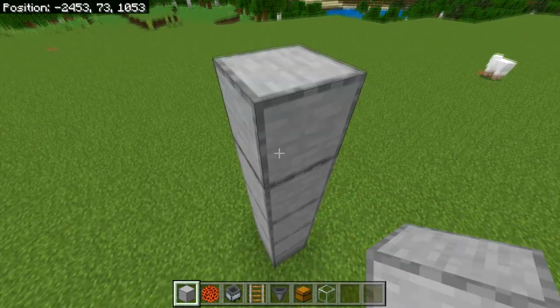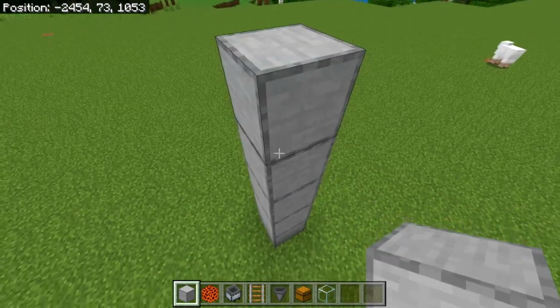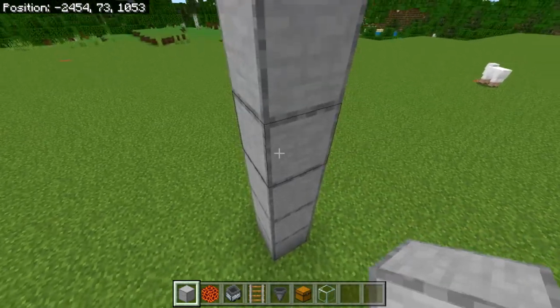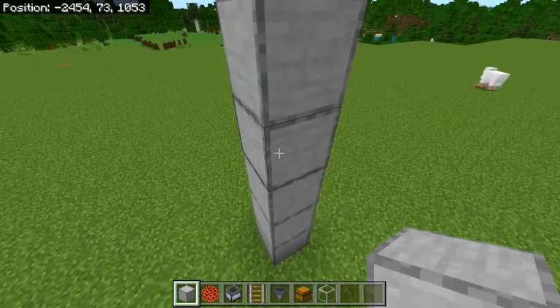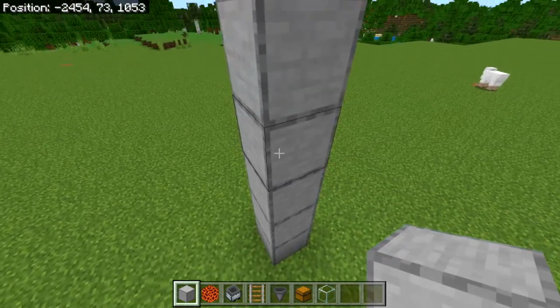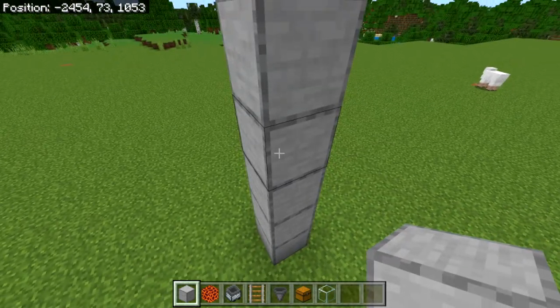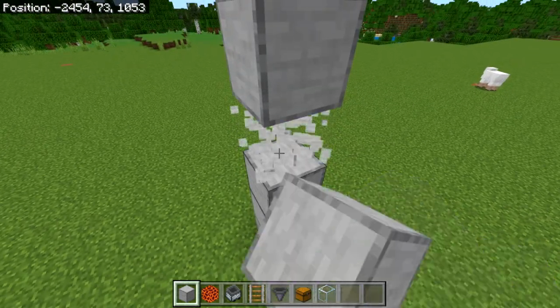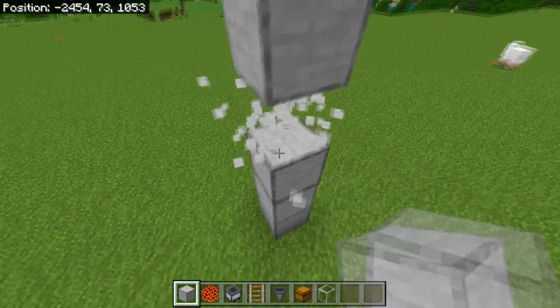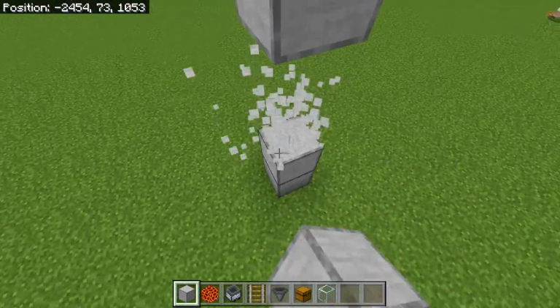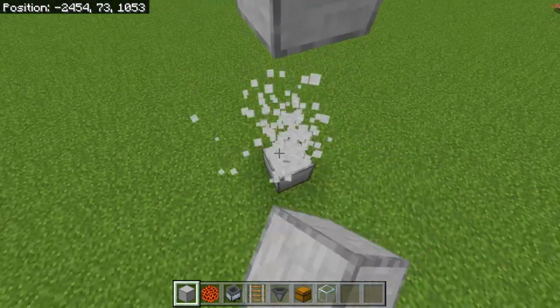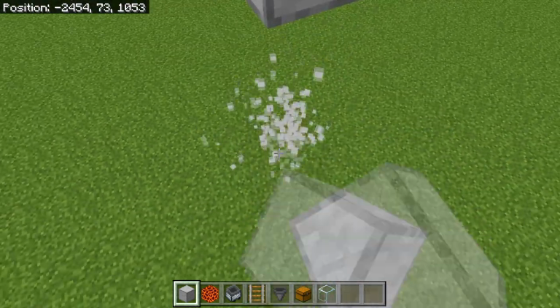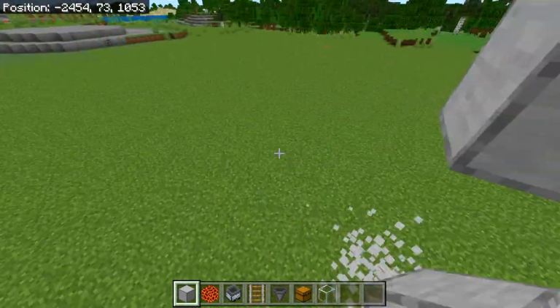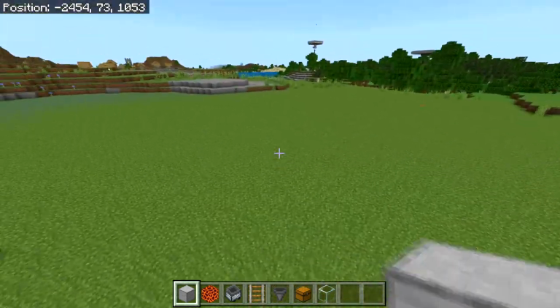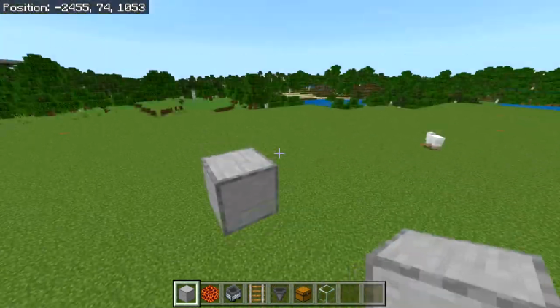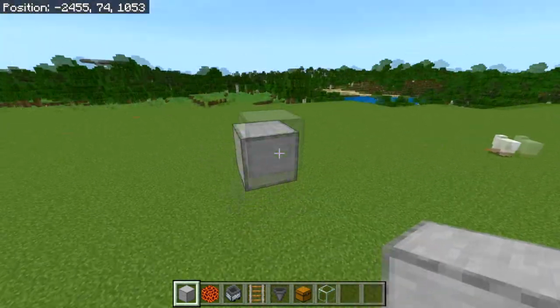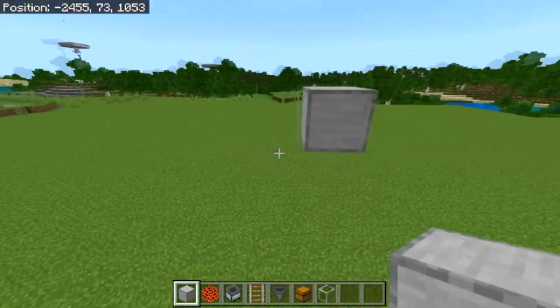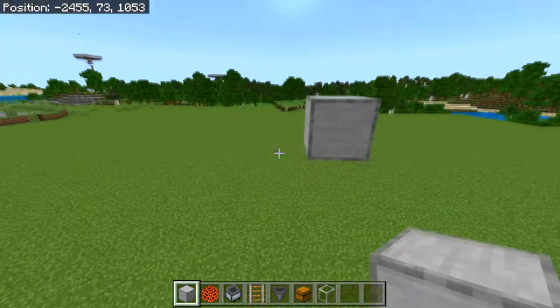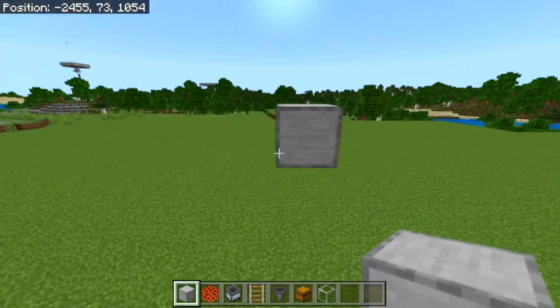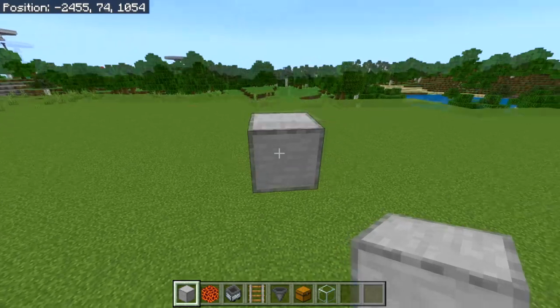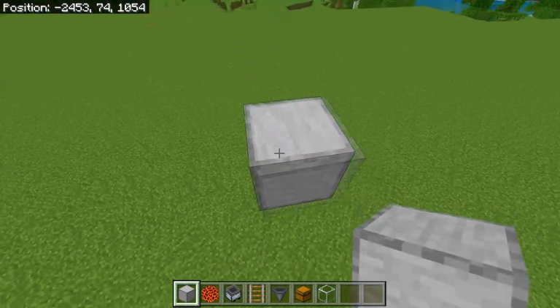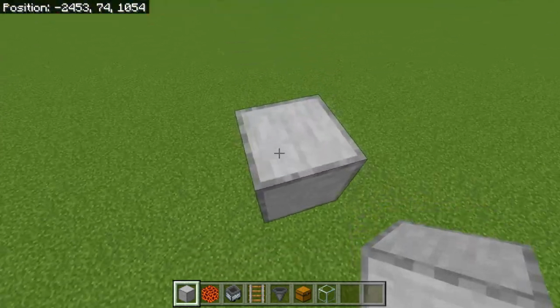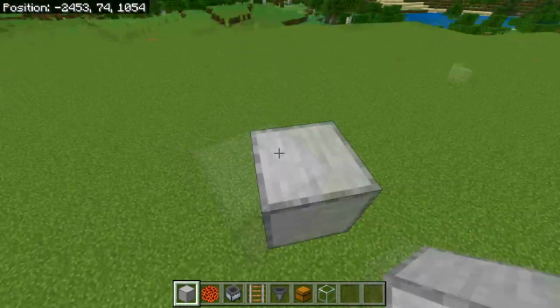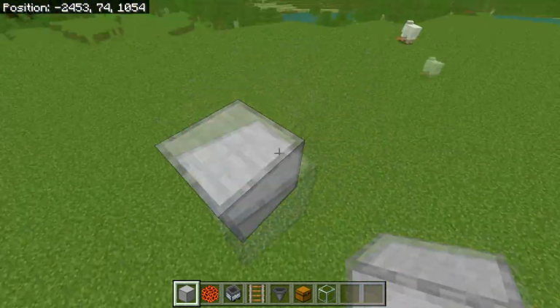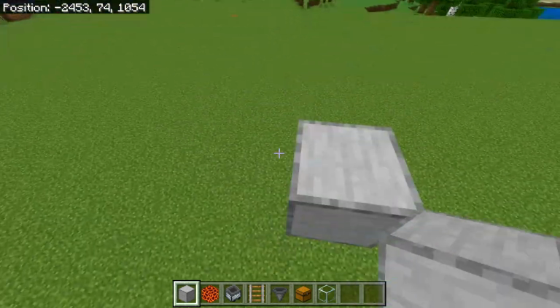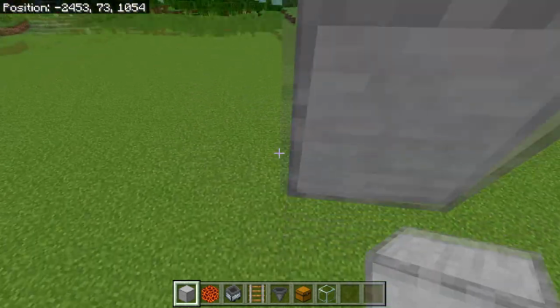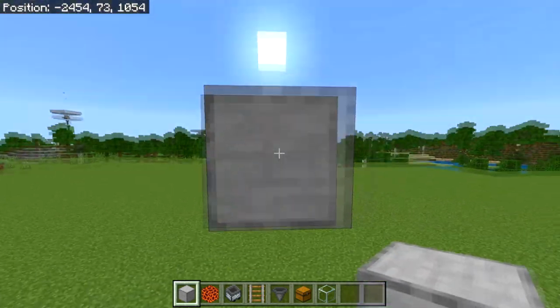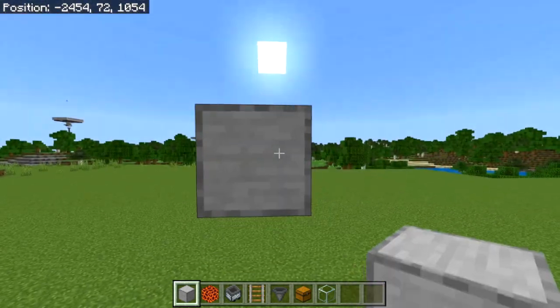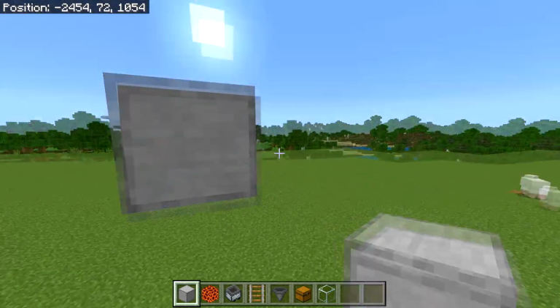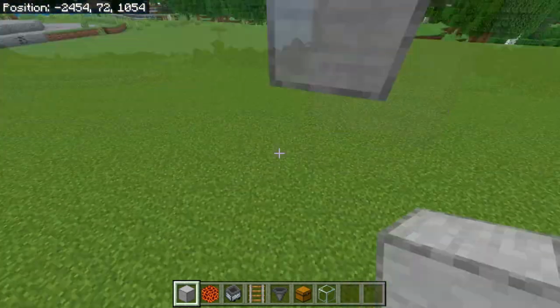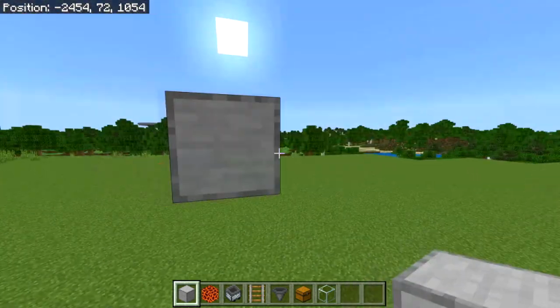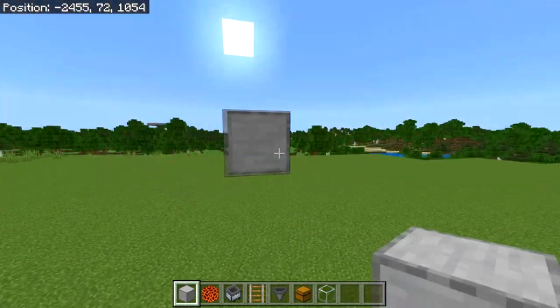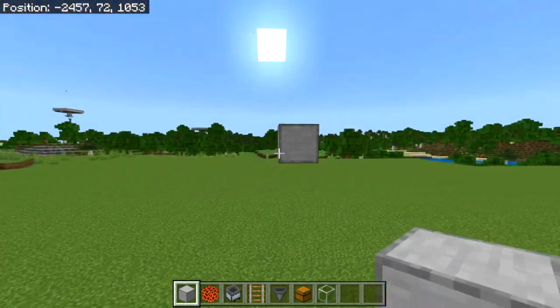Then destroy the 4 bottom blocks: 1, 2, 3, 4. Then after you have done that, simply build 8 blocks going out from this middle block in every direction.